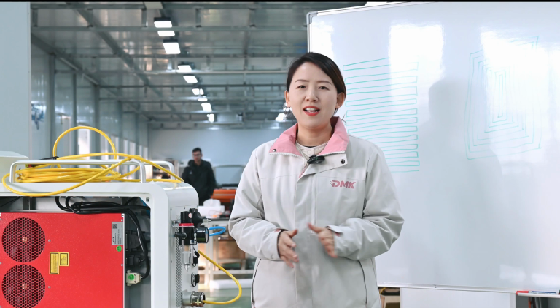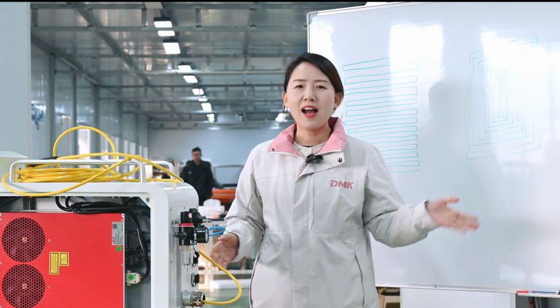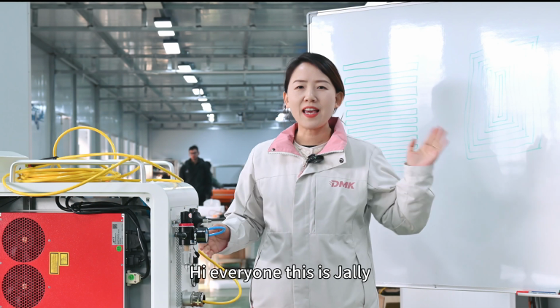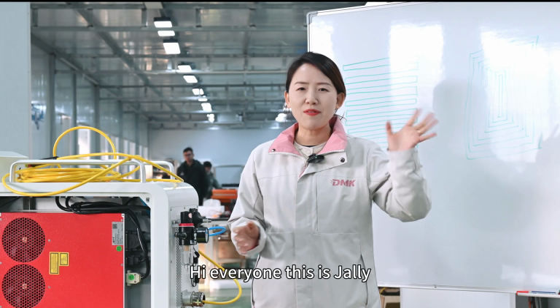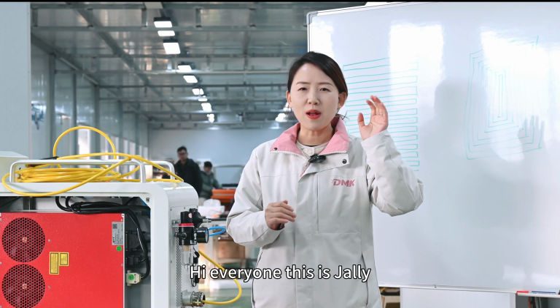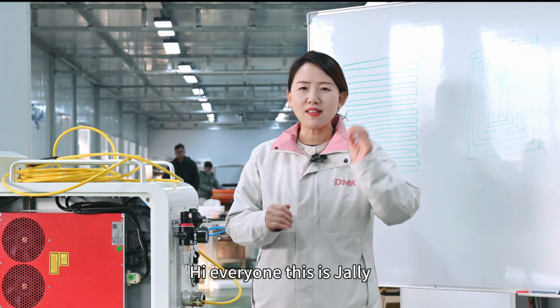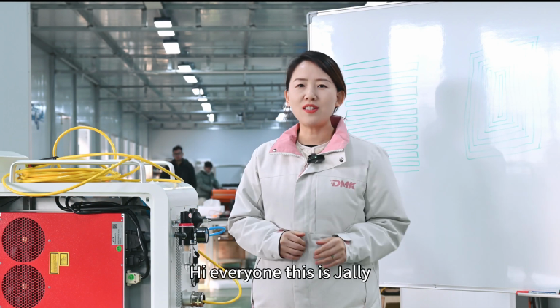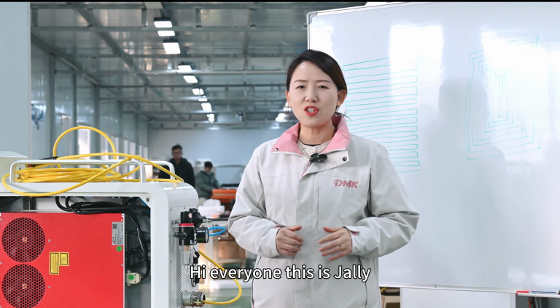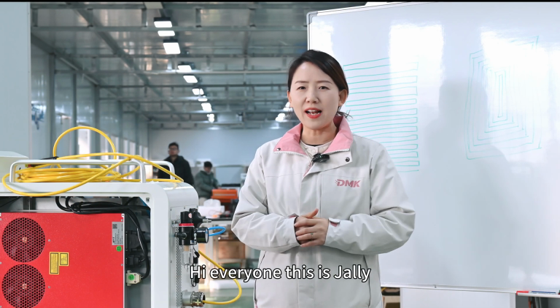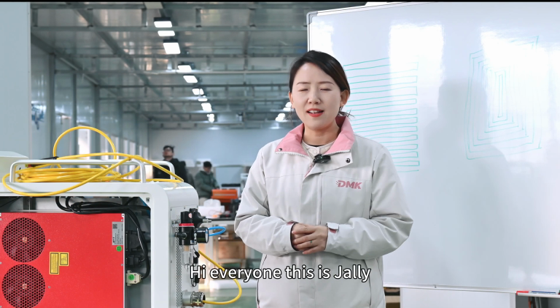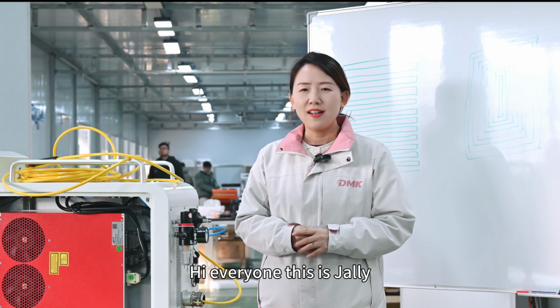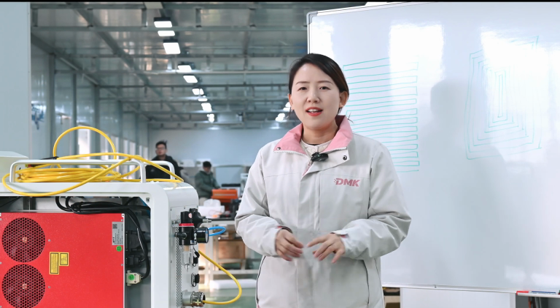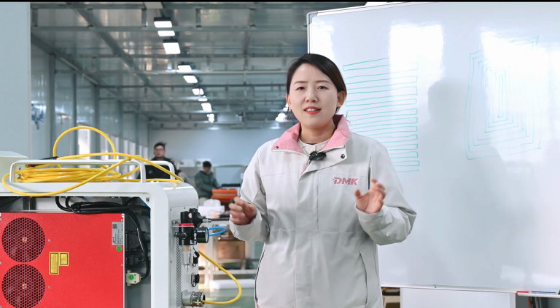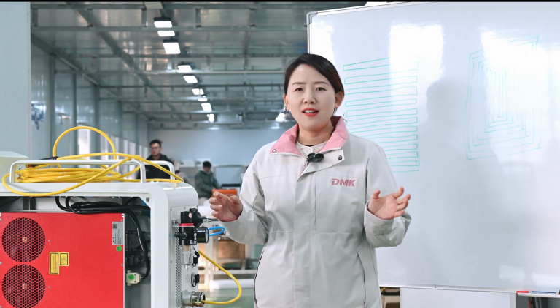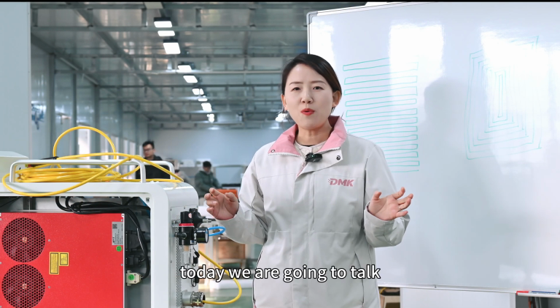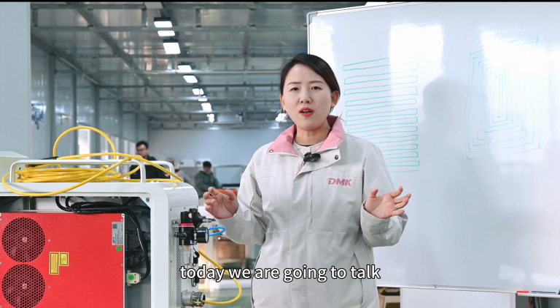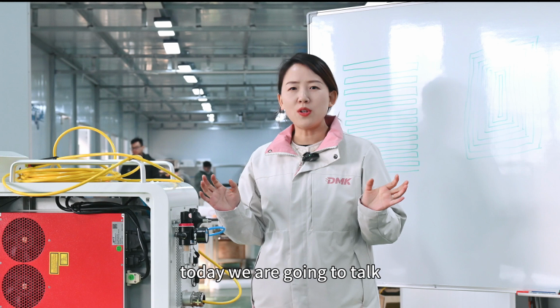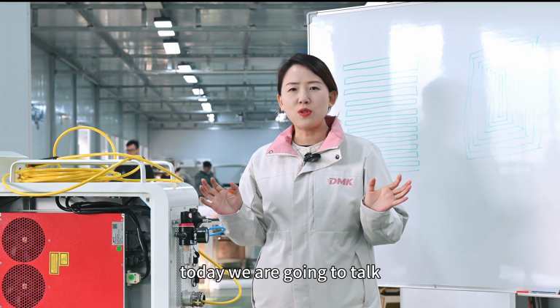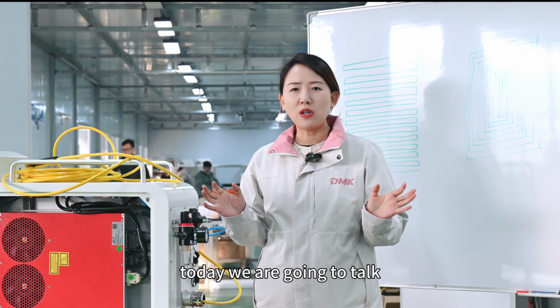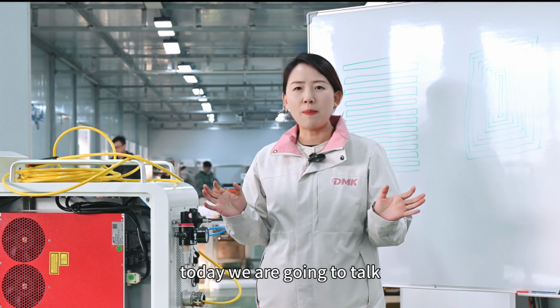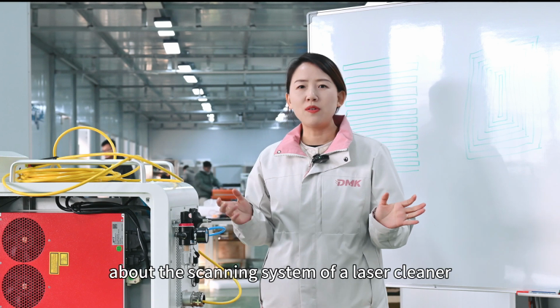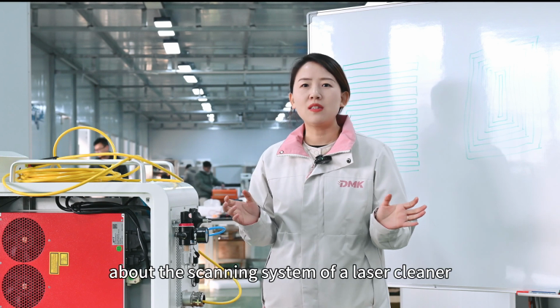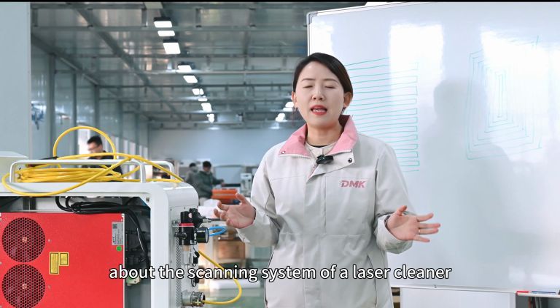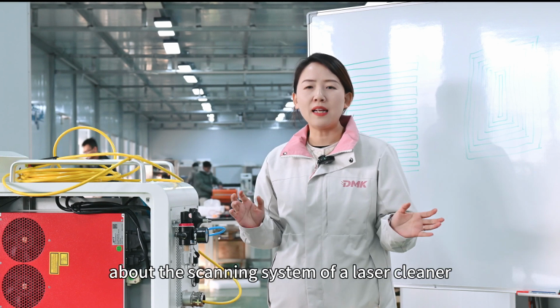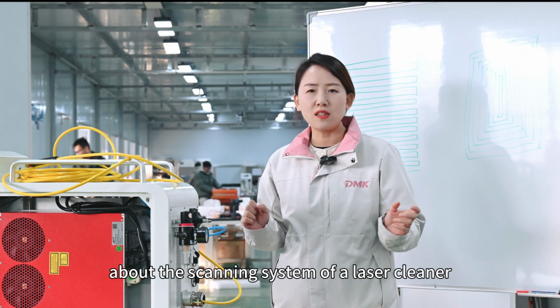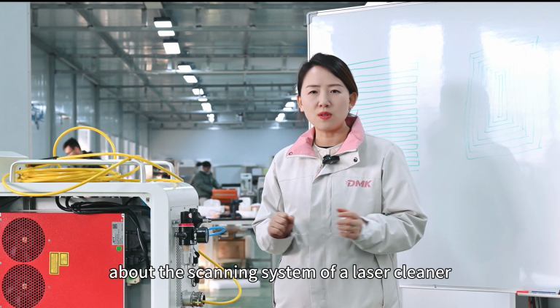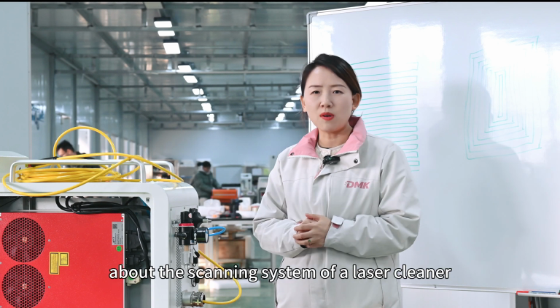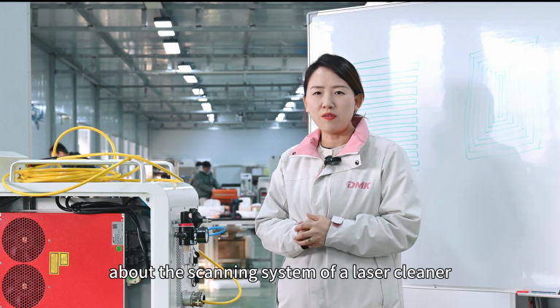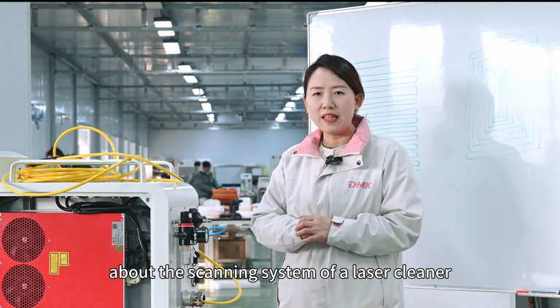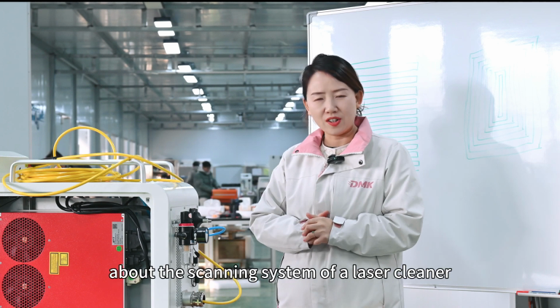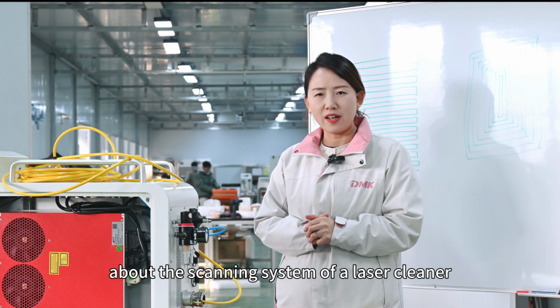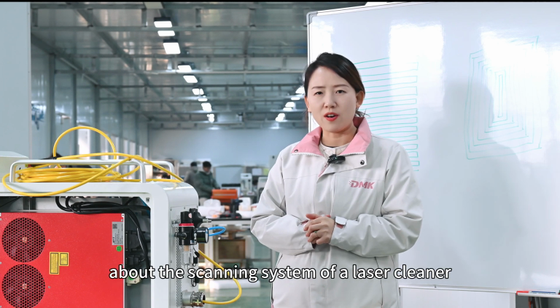Hi everyone, this is Jelly. Today we're going to talk about the scanning system of a laser cleaner.